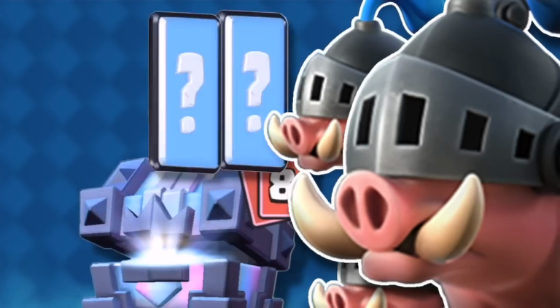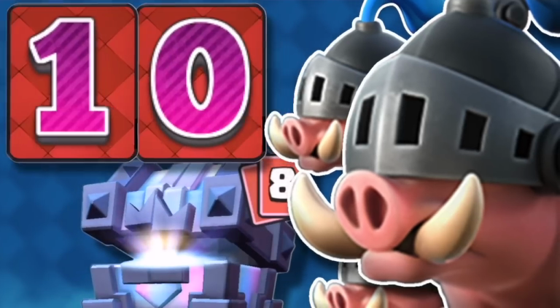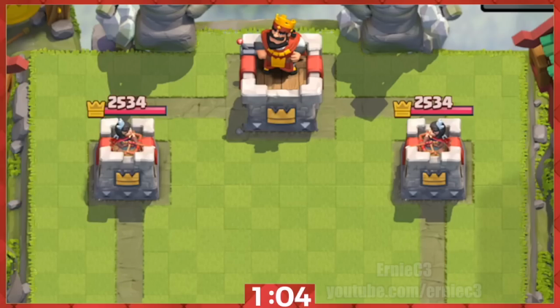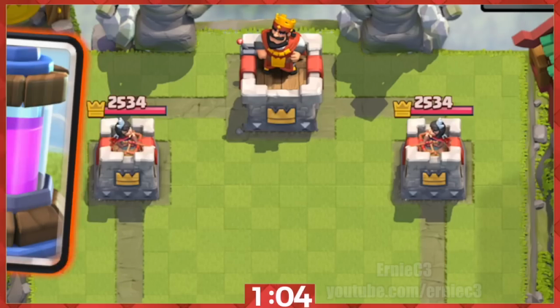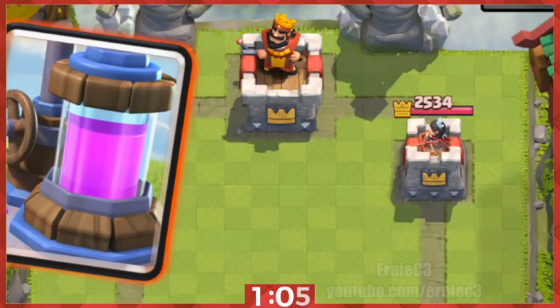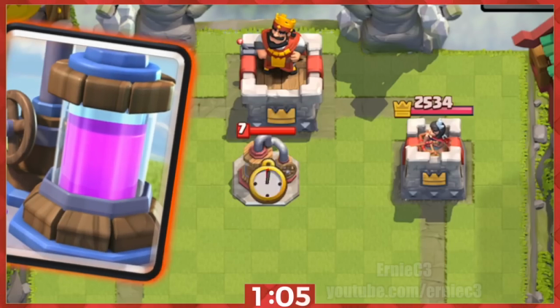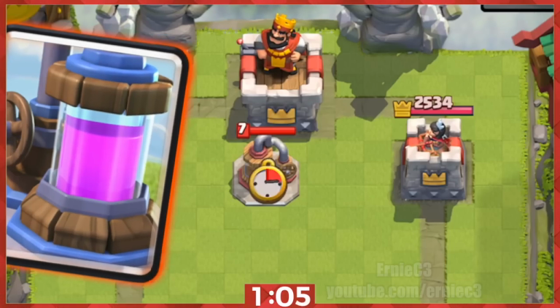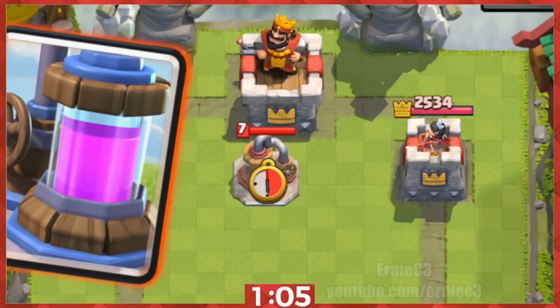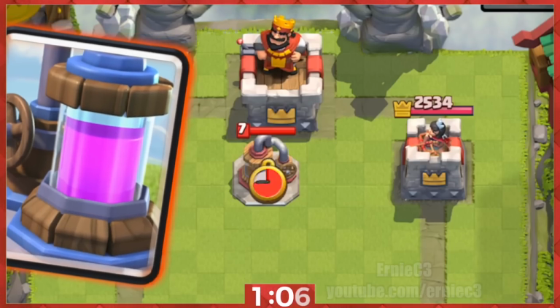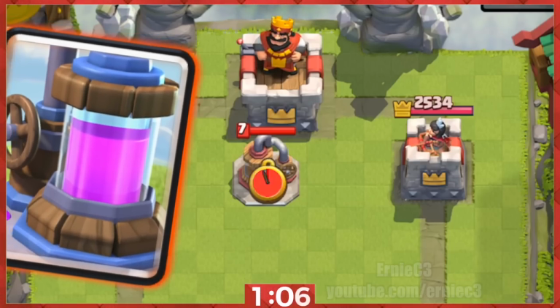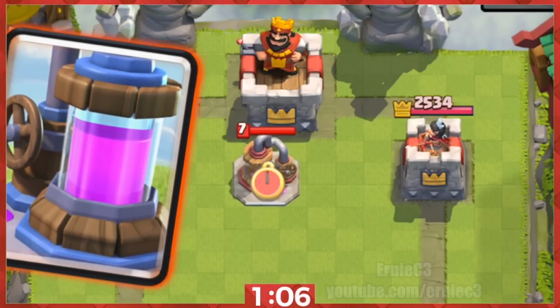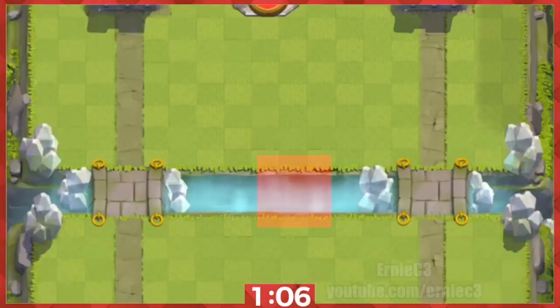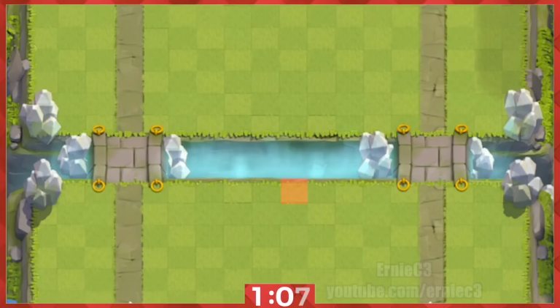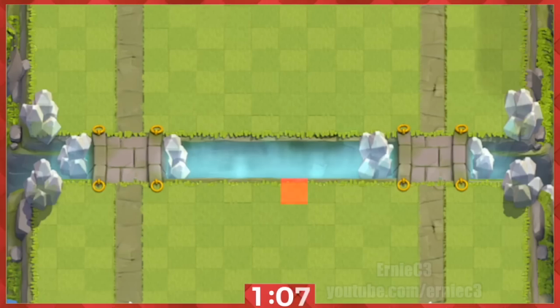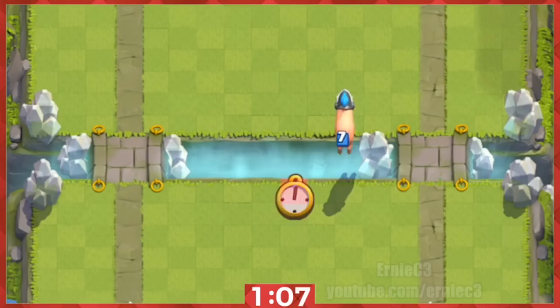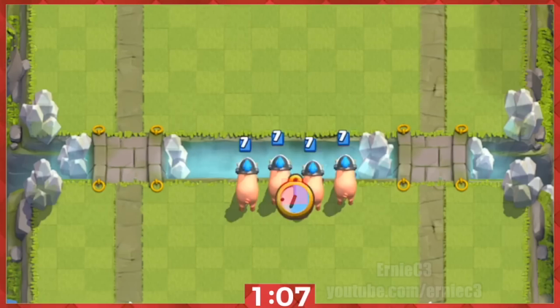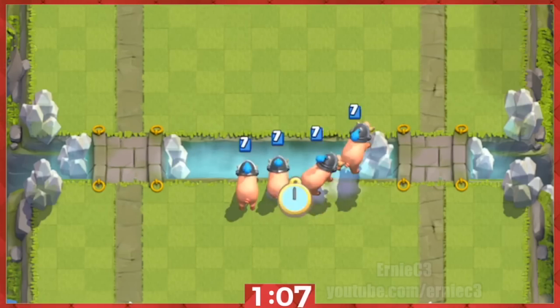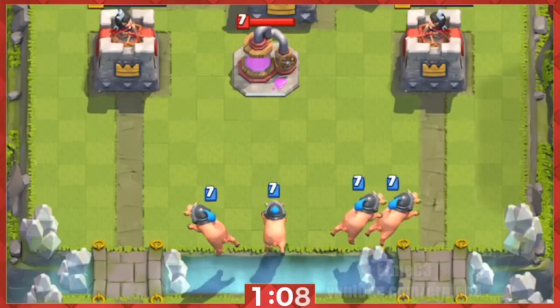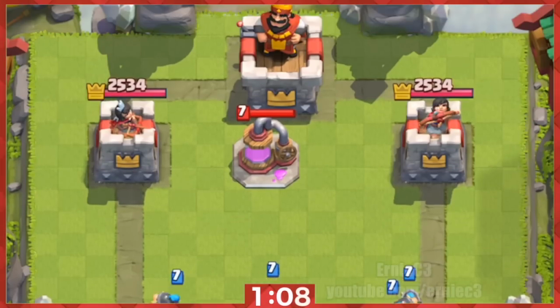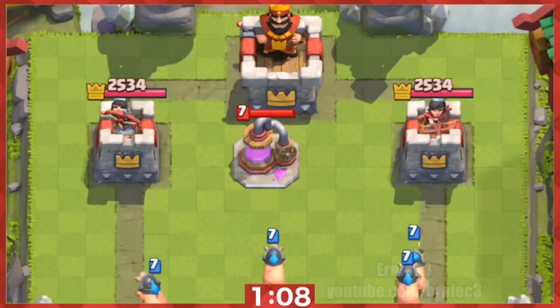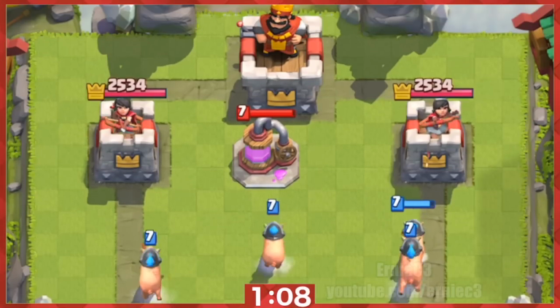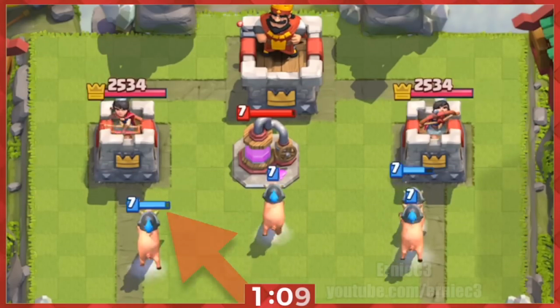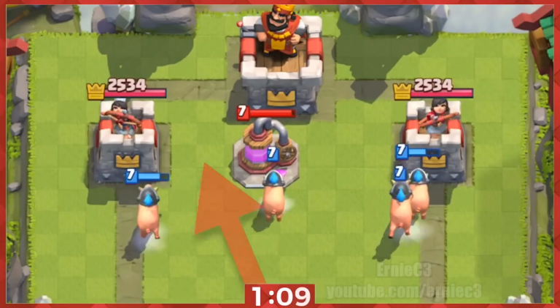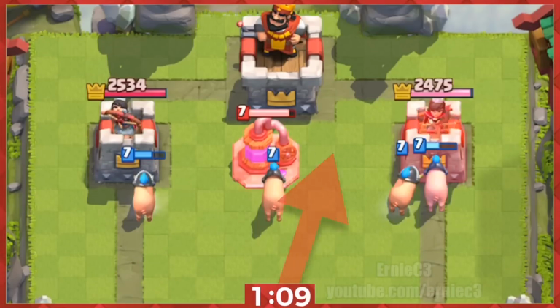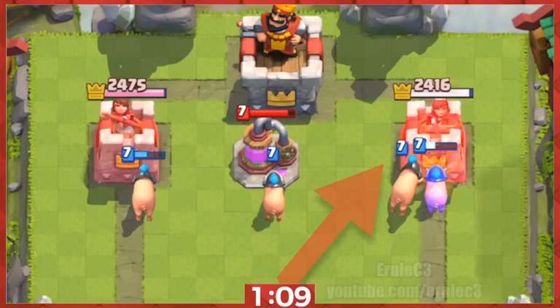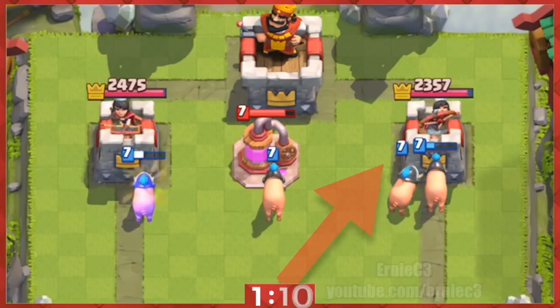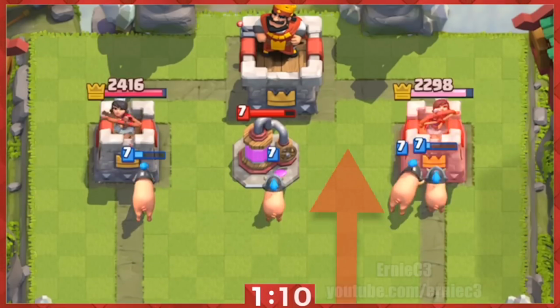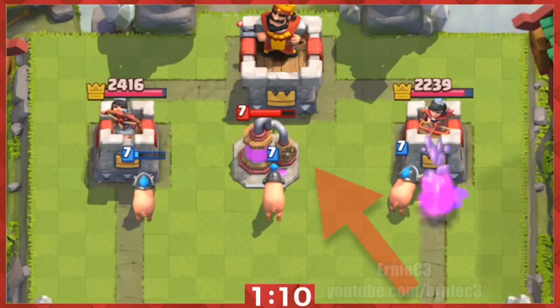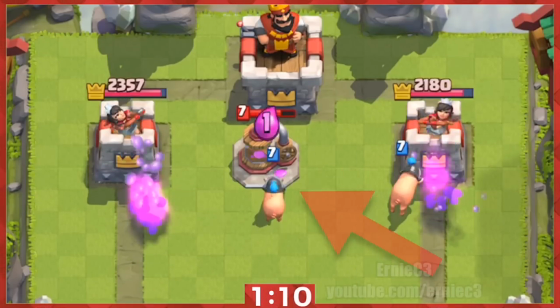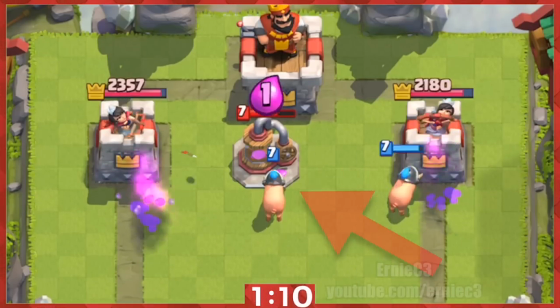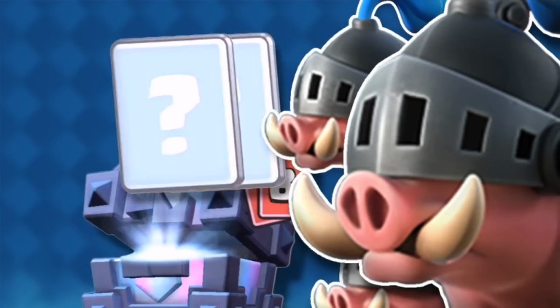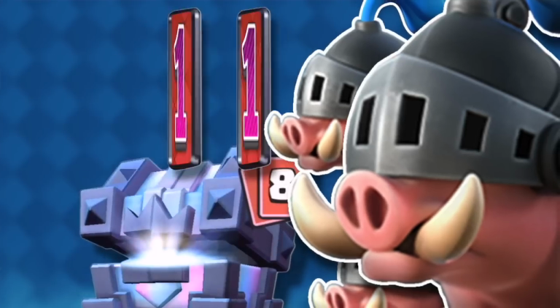10. When the enemy has a pump in front of their King Tower, drop them here. You could simultaneously attack both the crown towers and the pump.